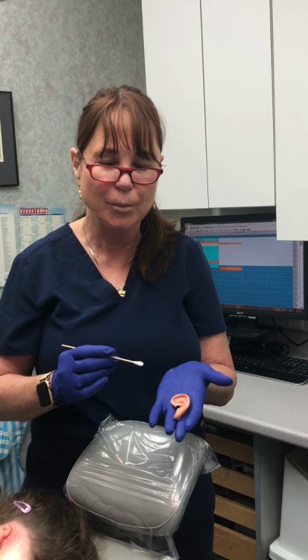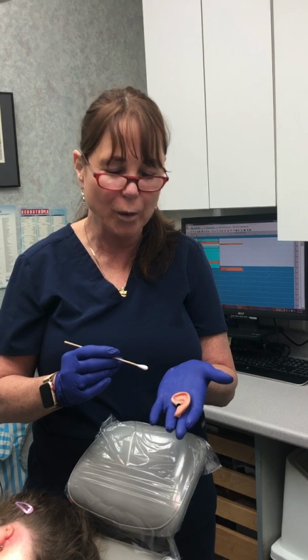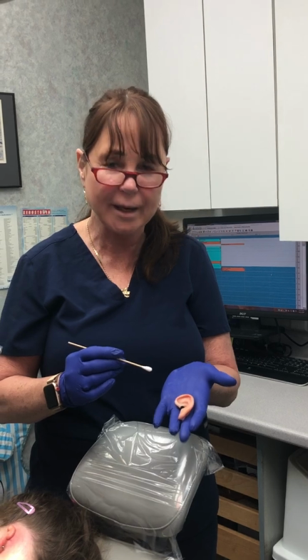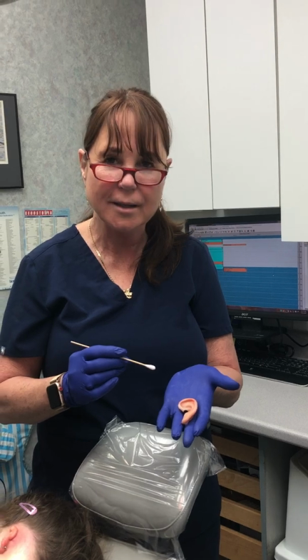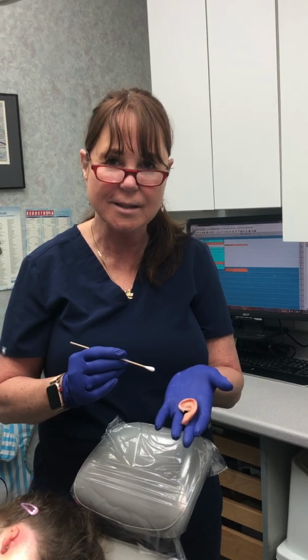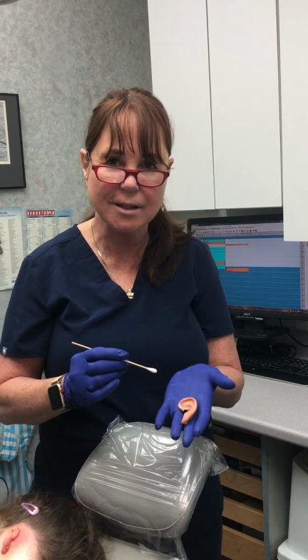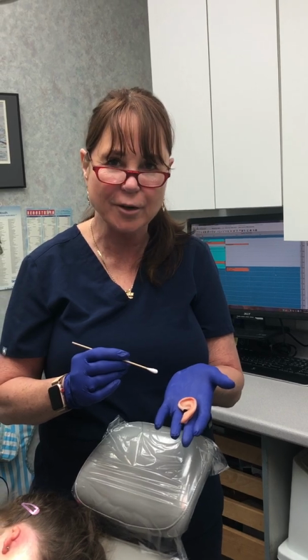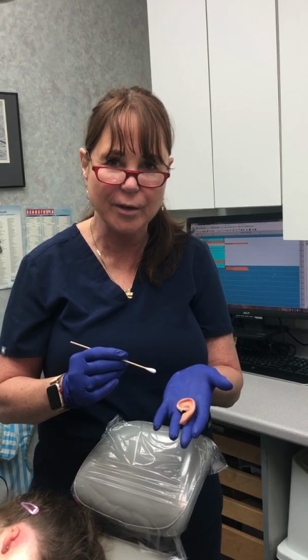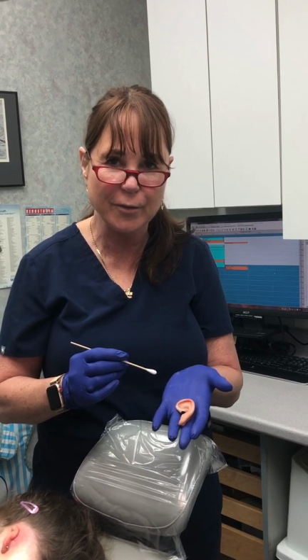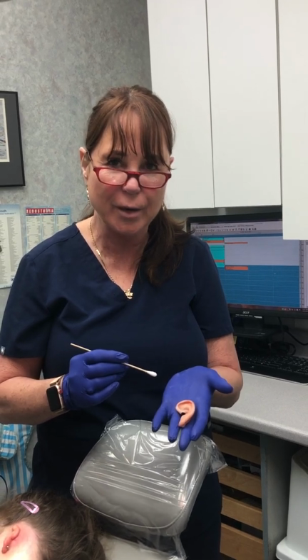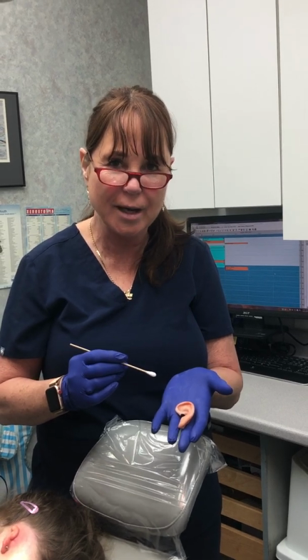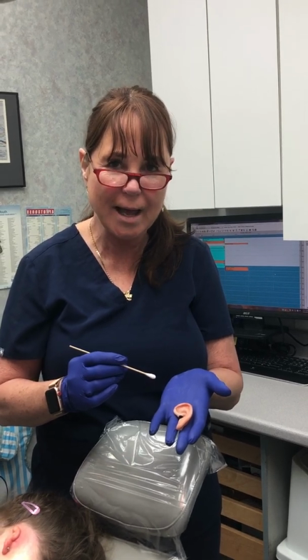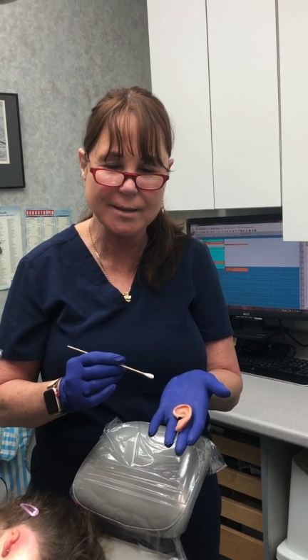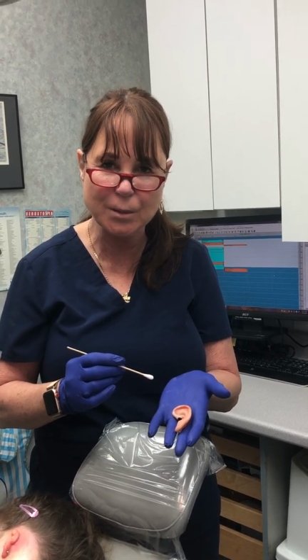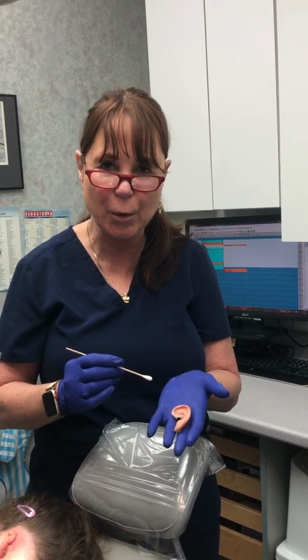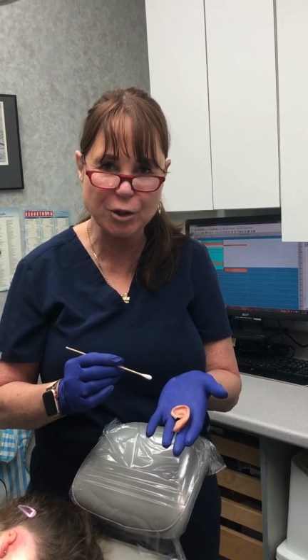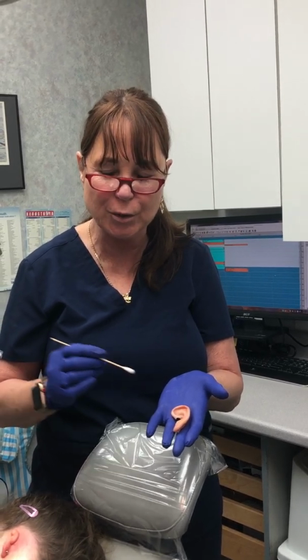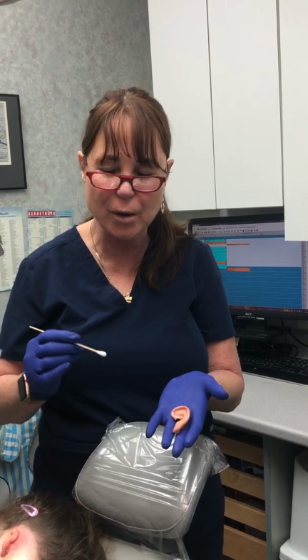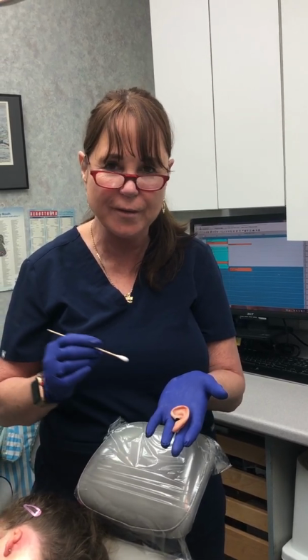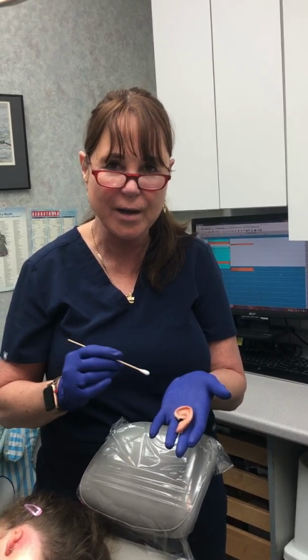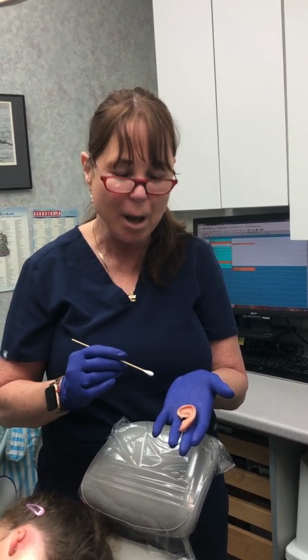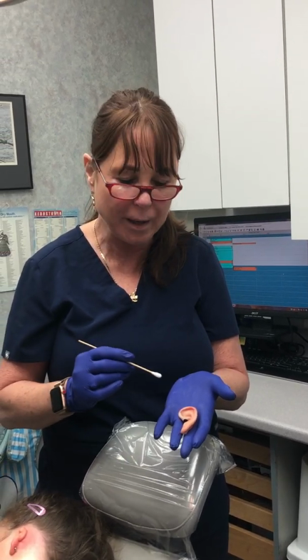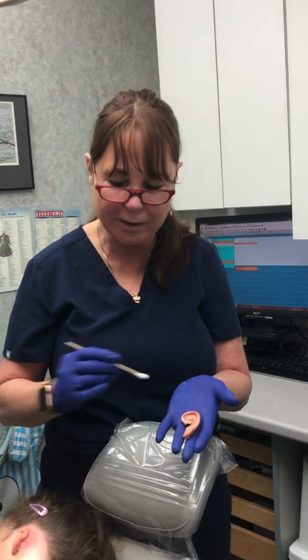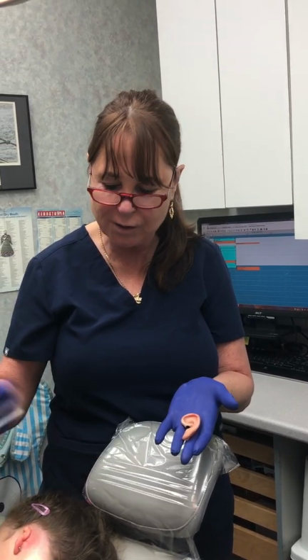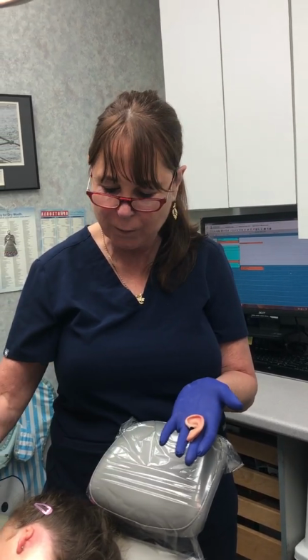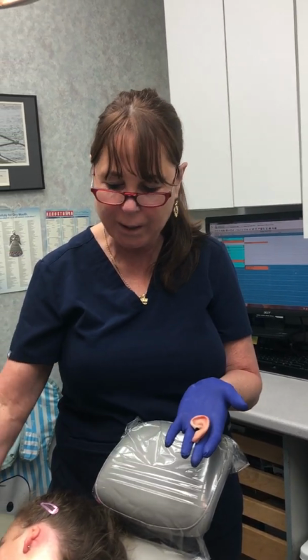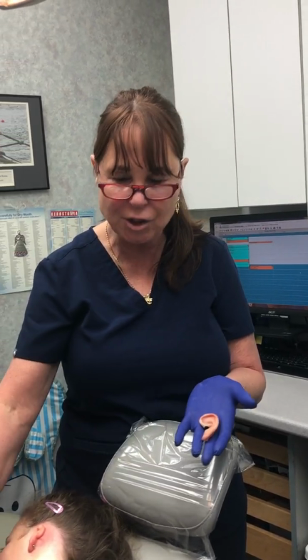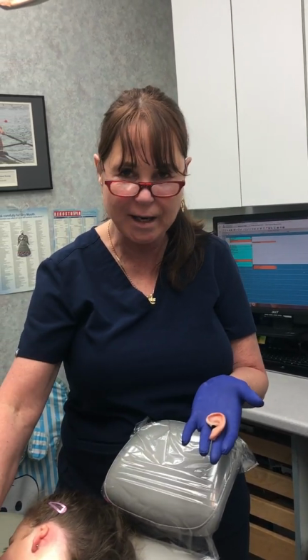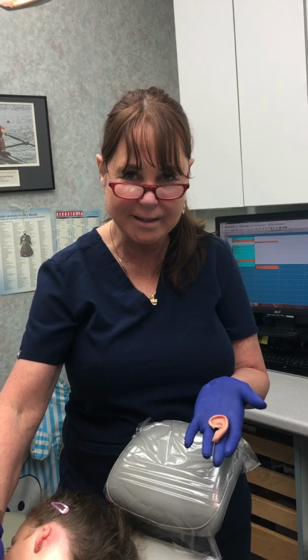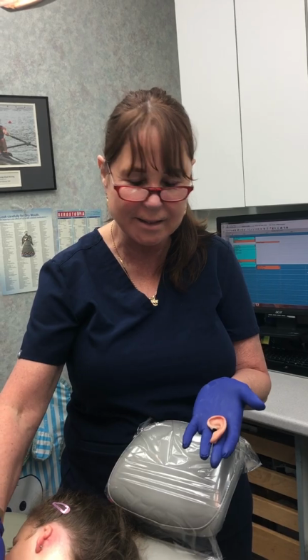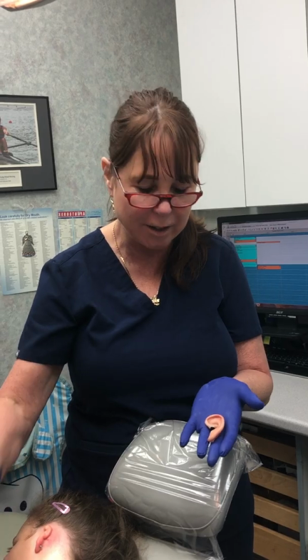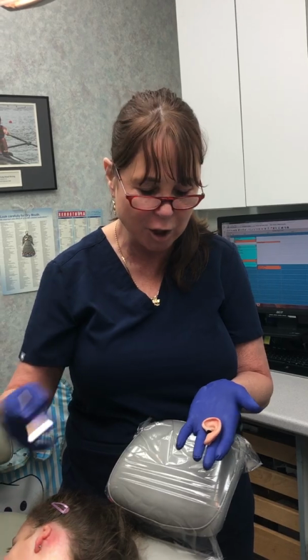Good morning, this is Dr. Bay Voda, and this is part two of my little sweet patient S's ear.